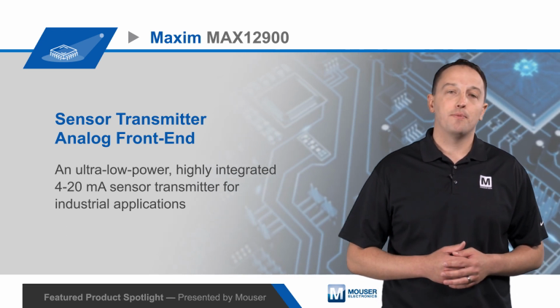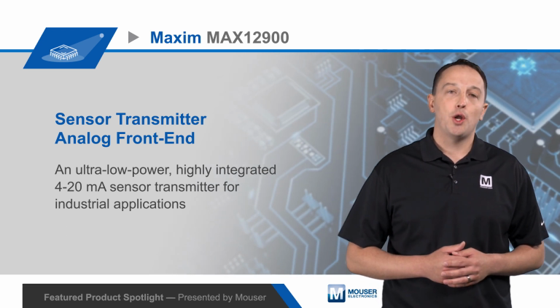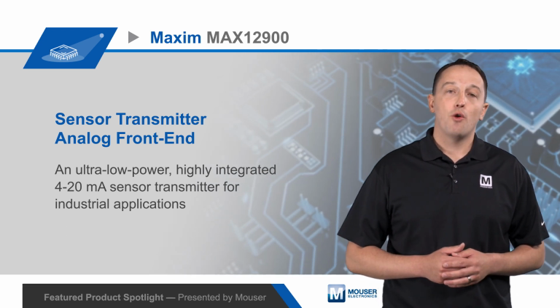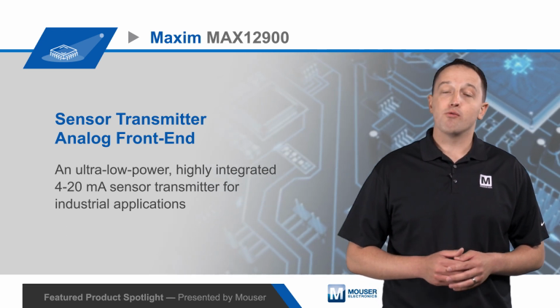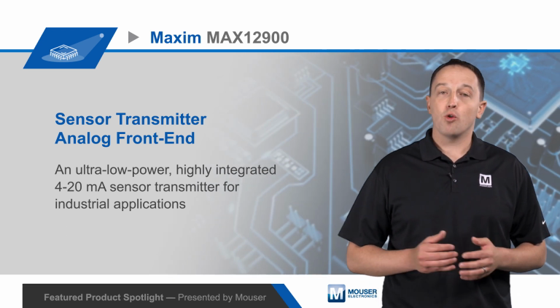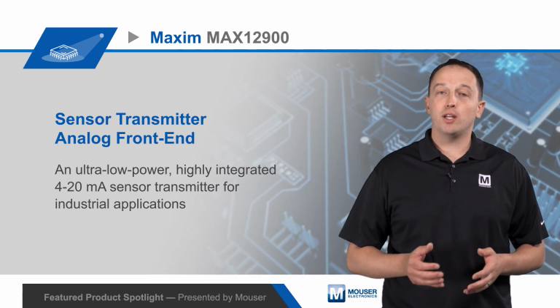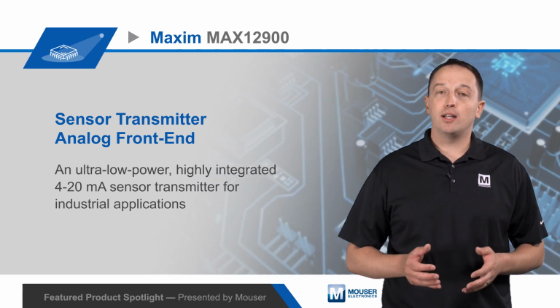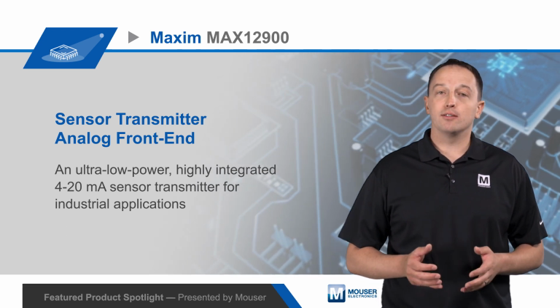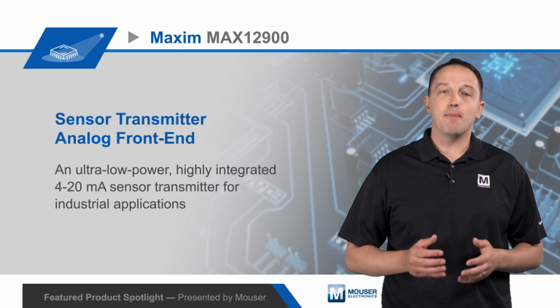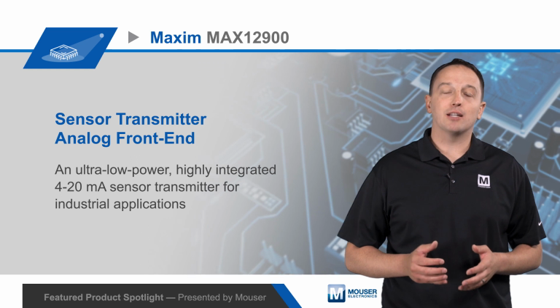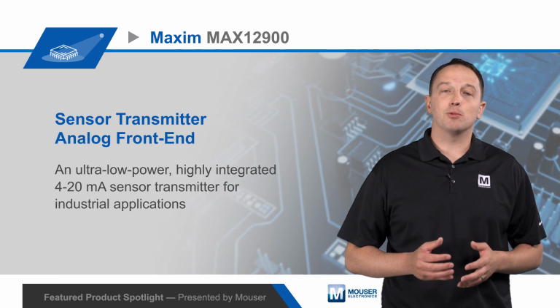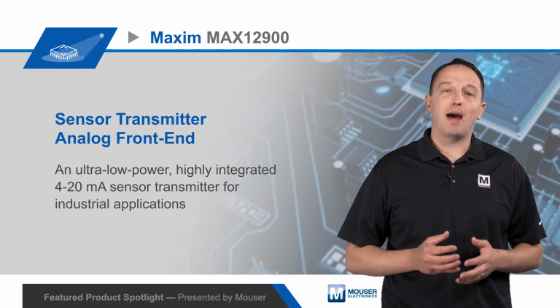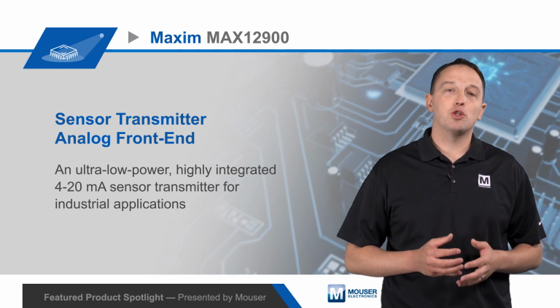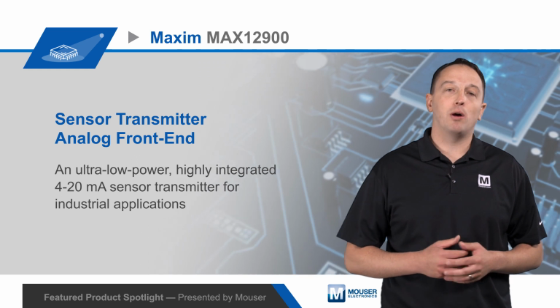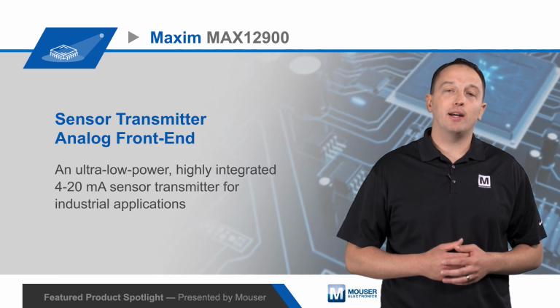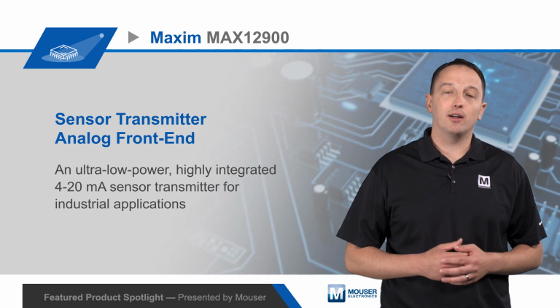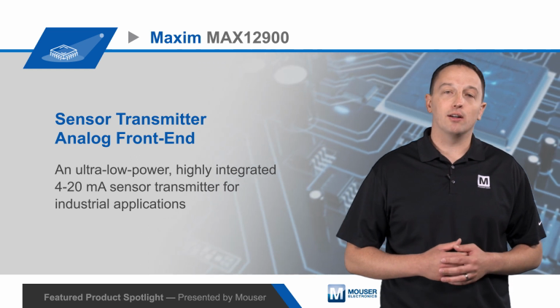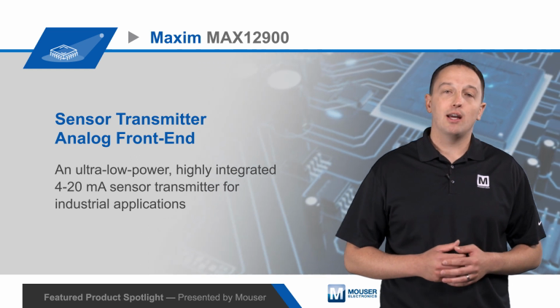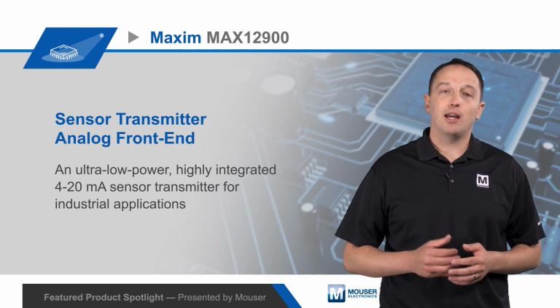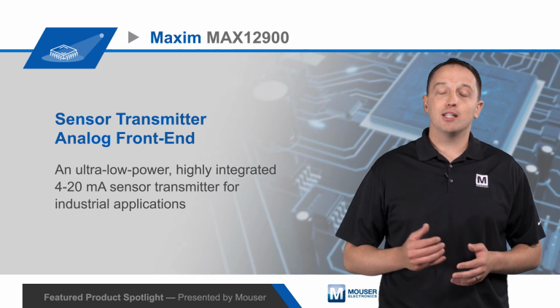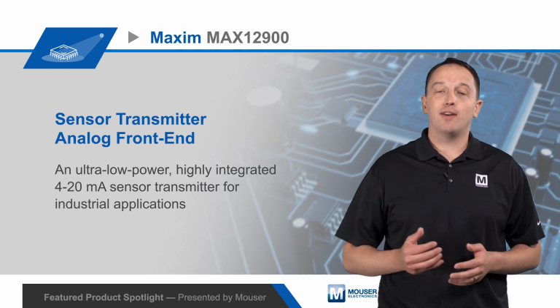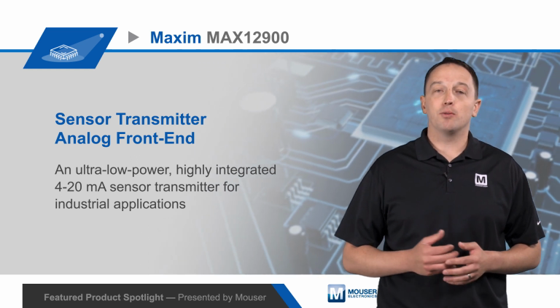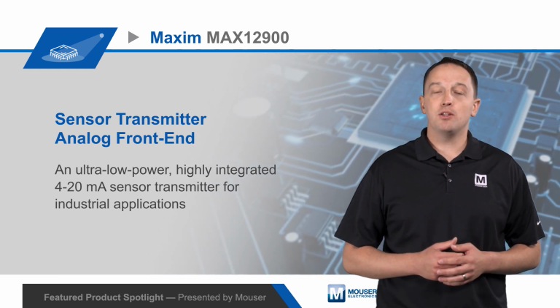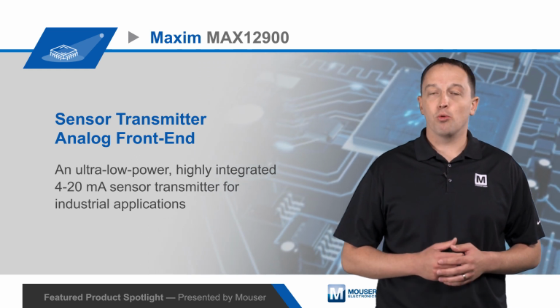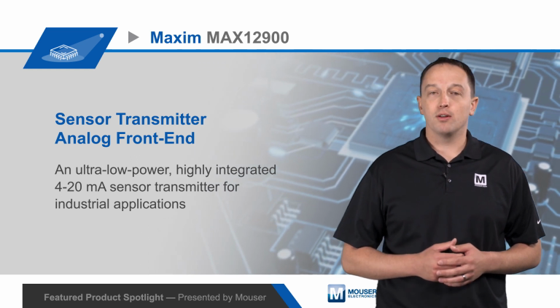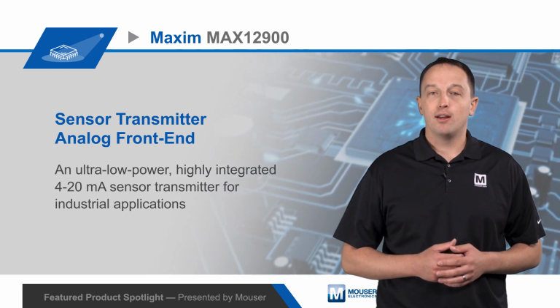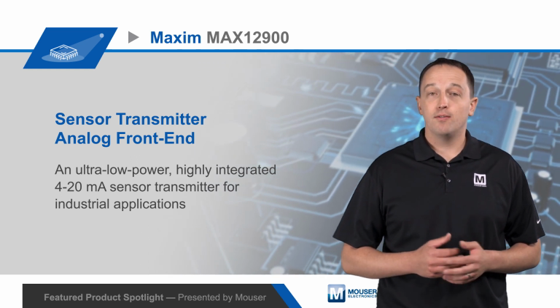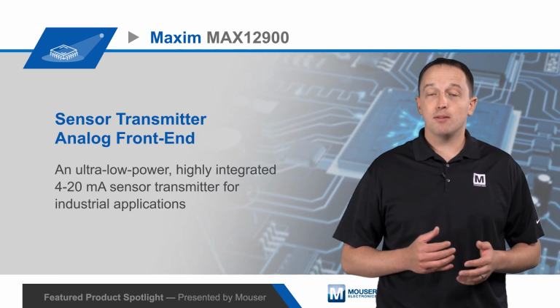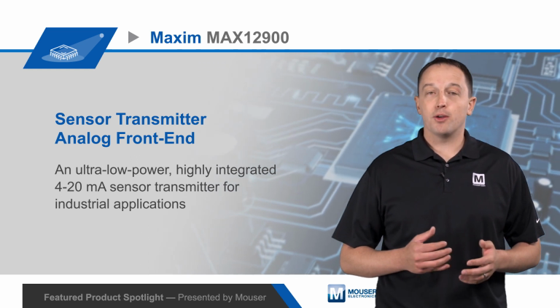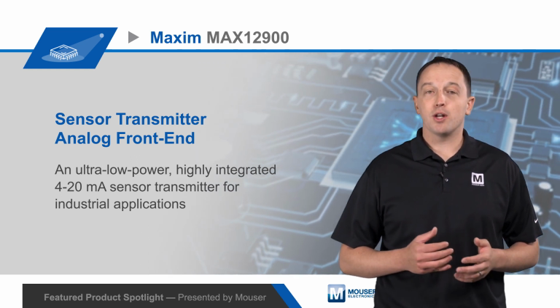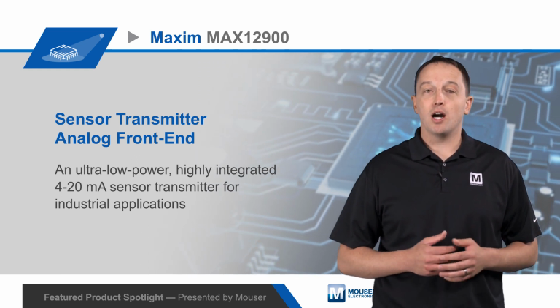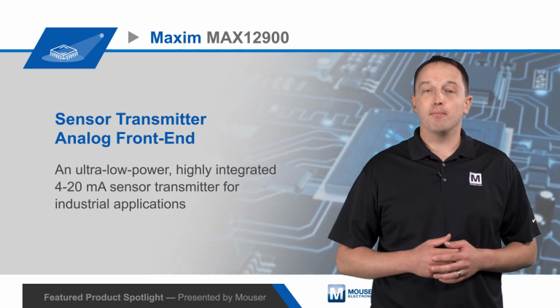For more details on Maxim's MAX12900 and its evaluation board, visit mauser.com.